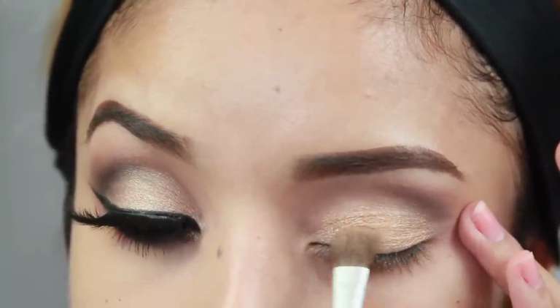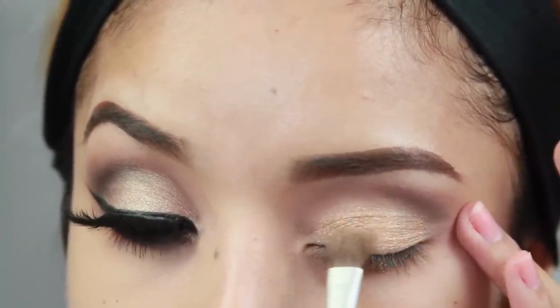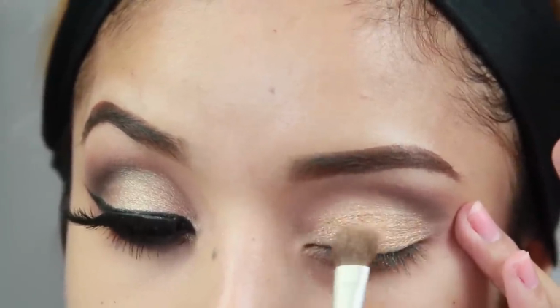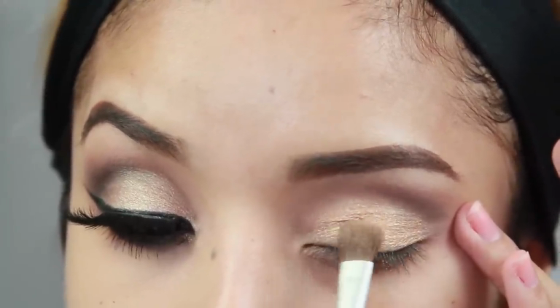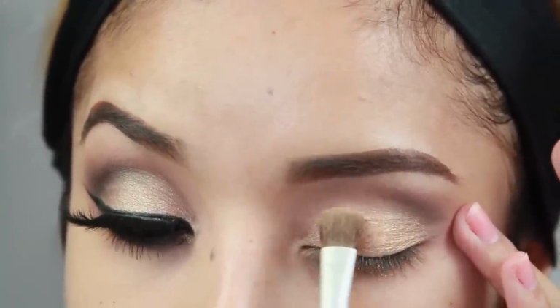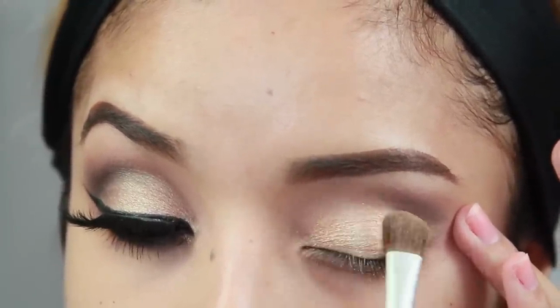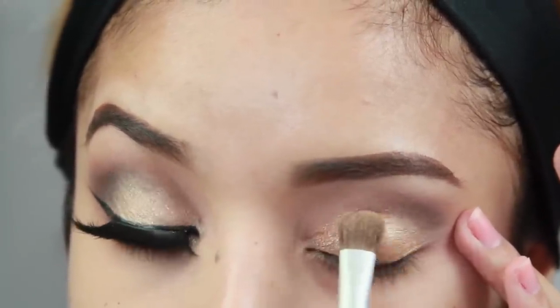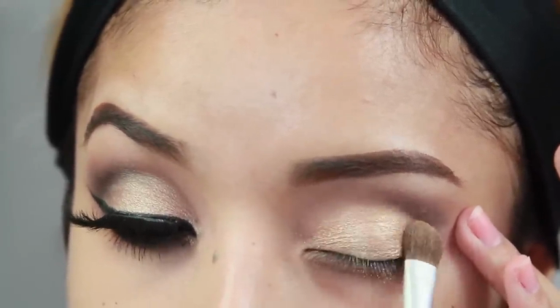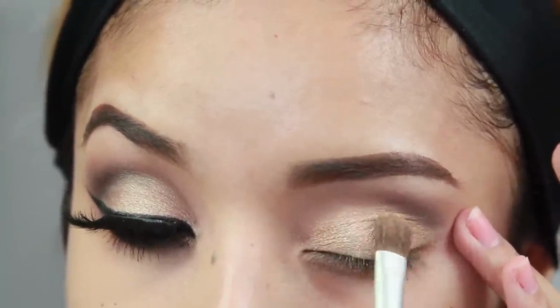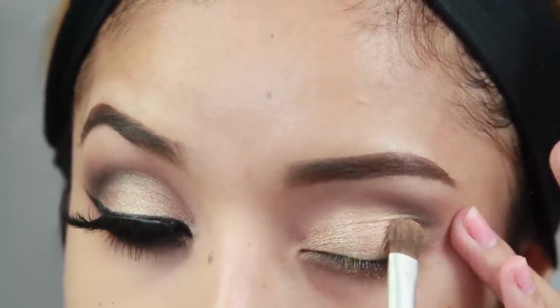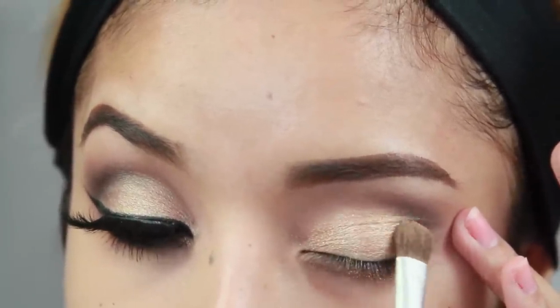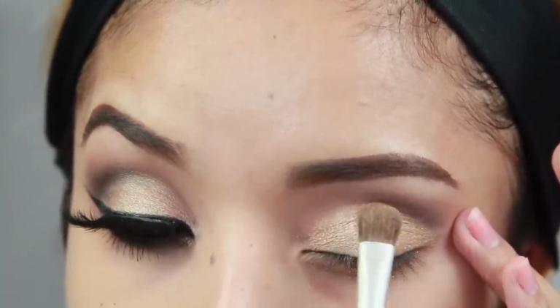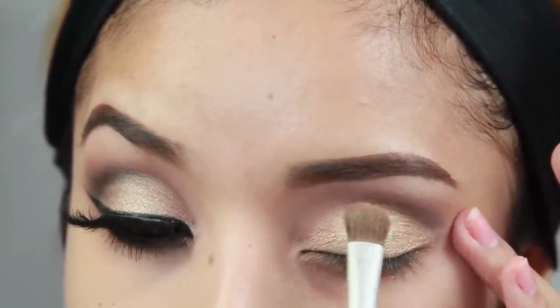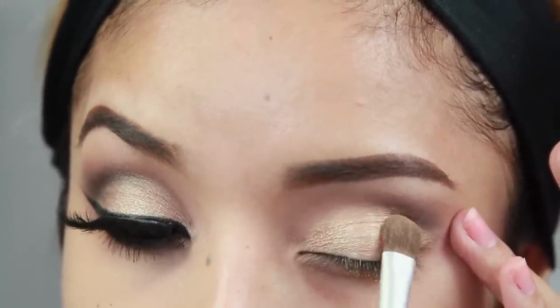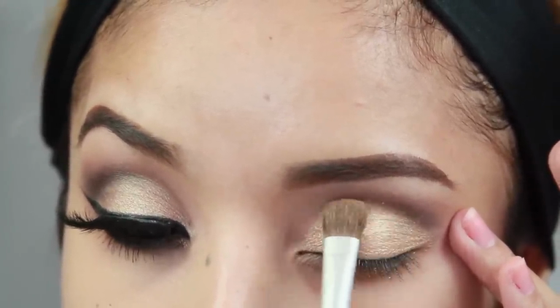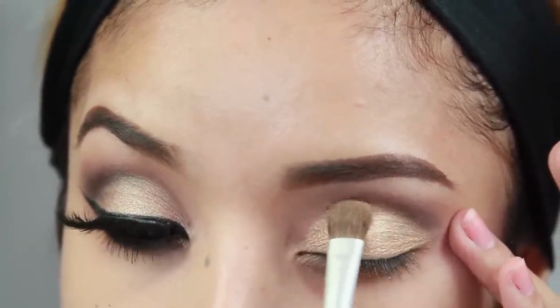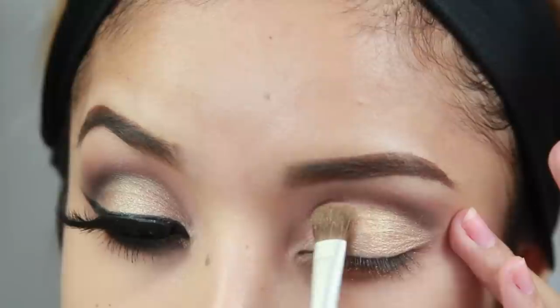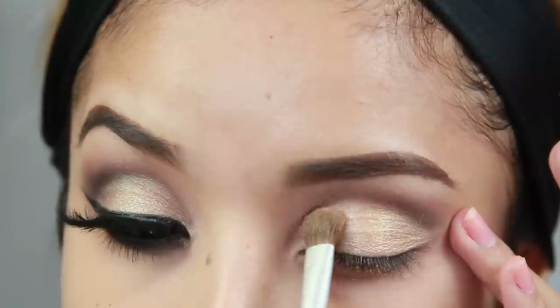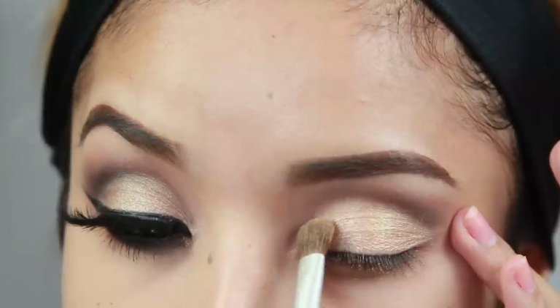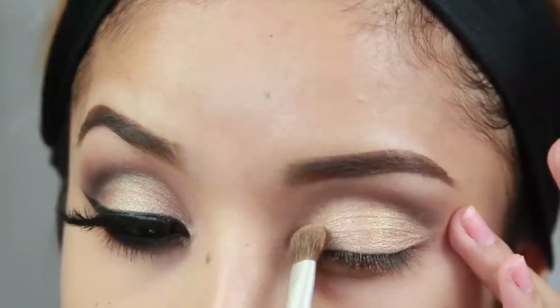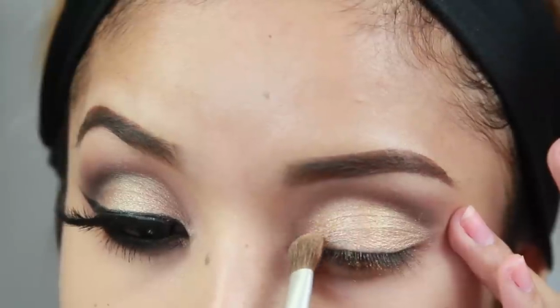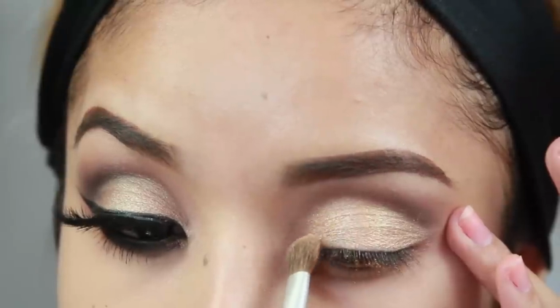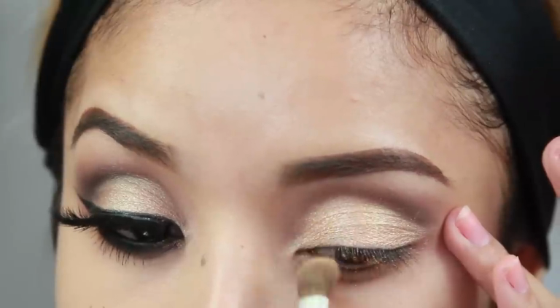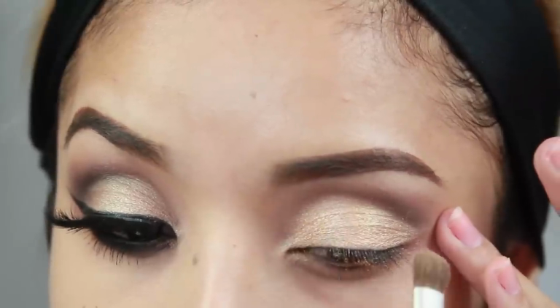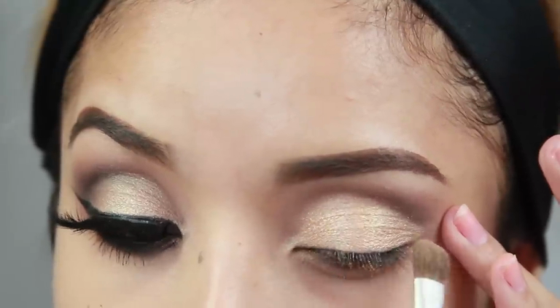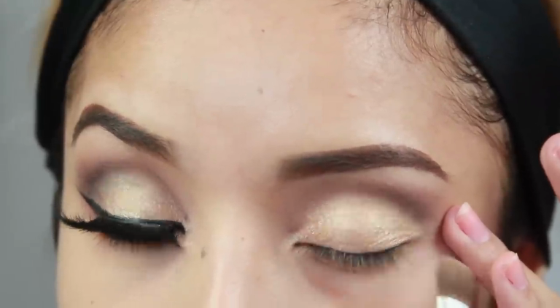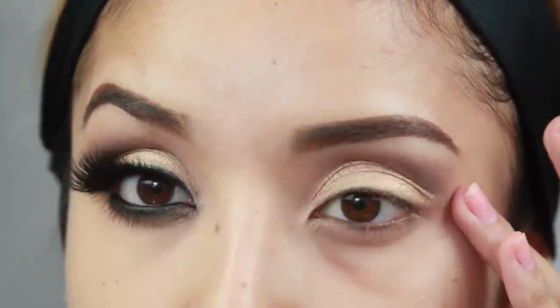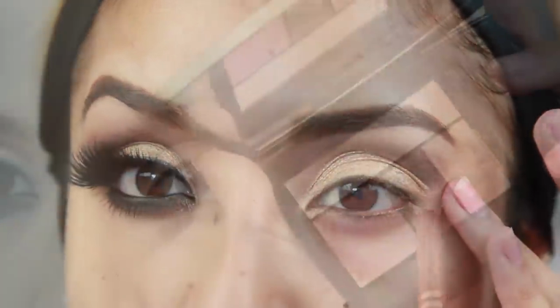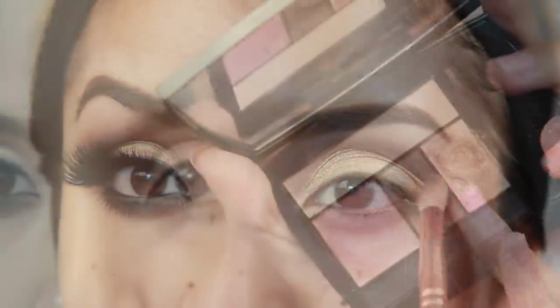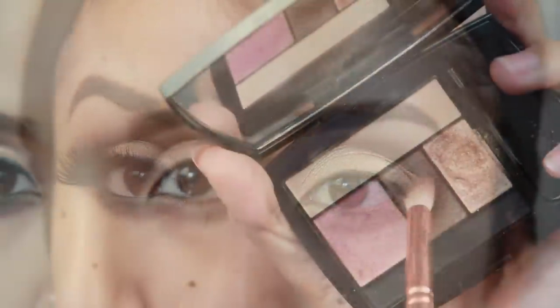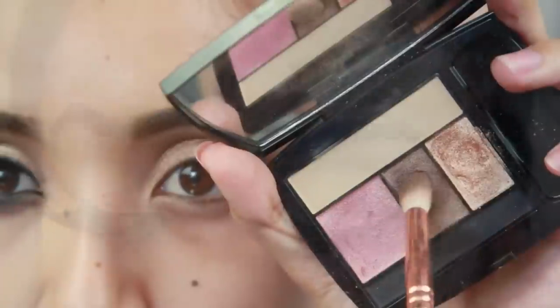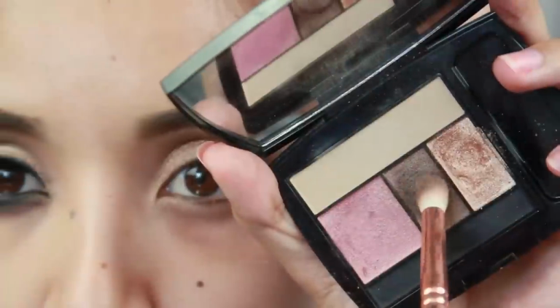I'm not sure what this palette is called — I think it's the 212 Peach Opulence, but I'll let you guys know just to make sure.